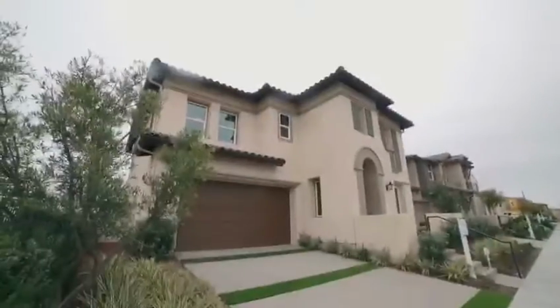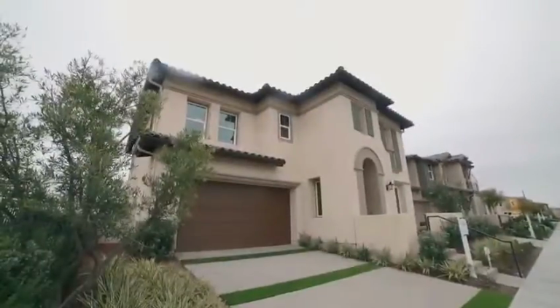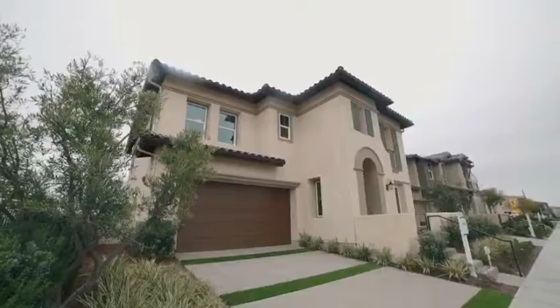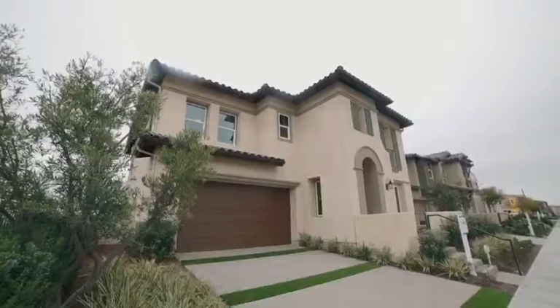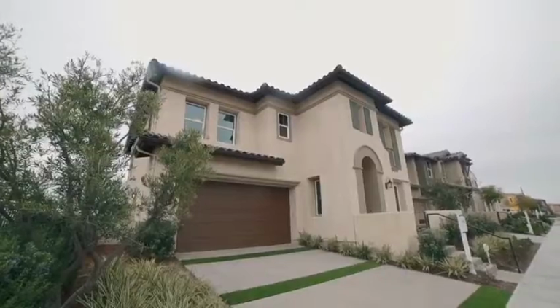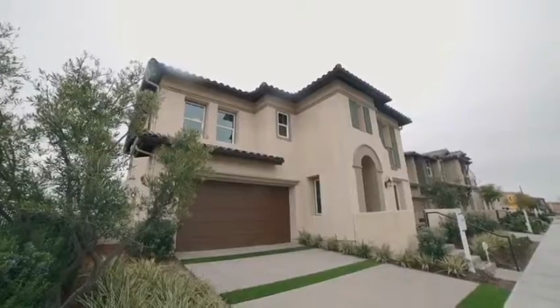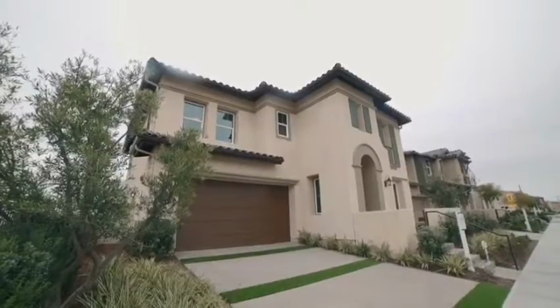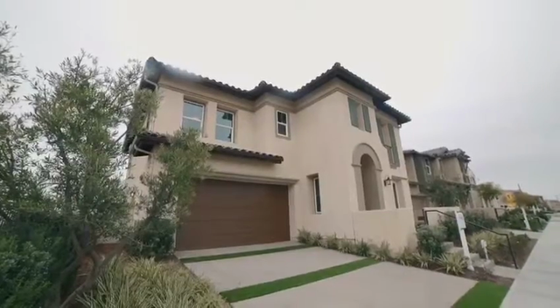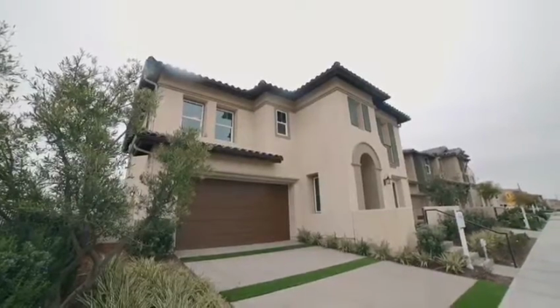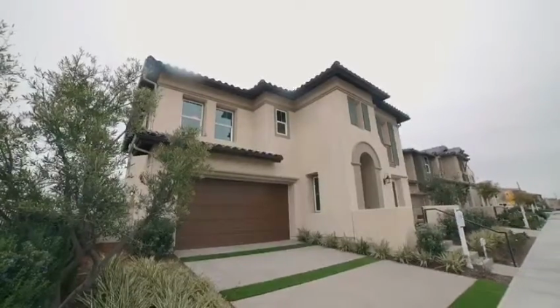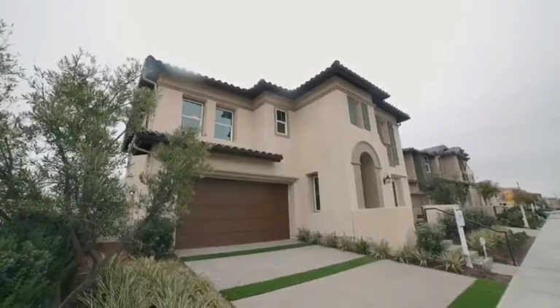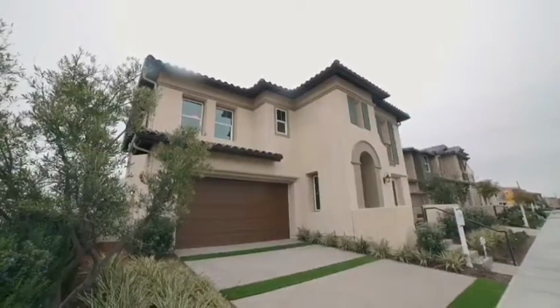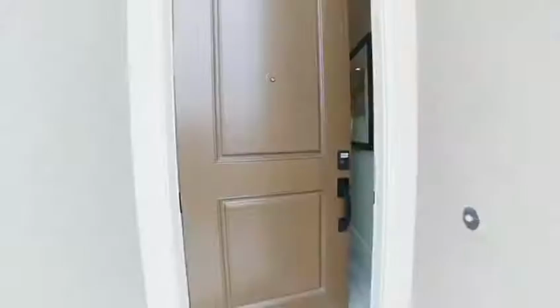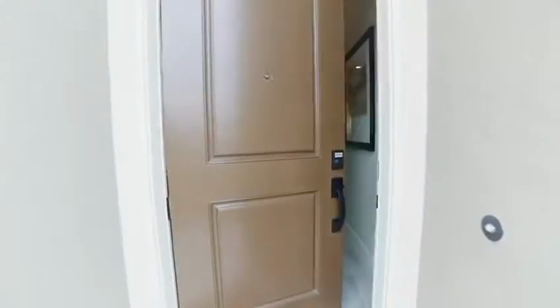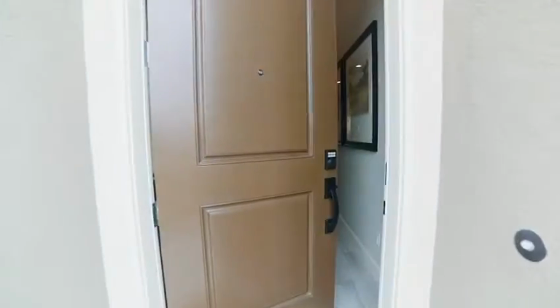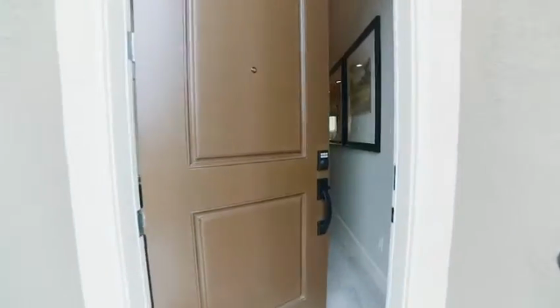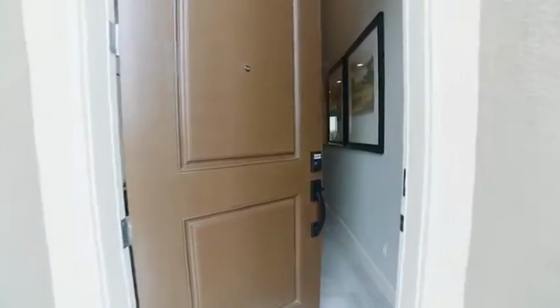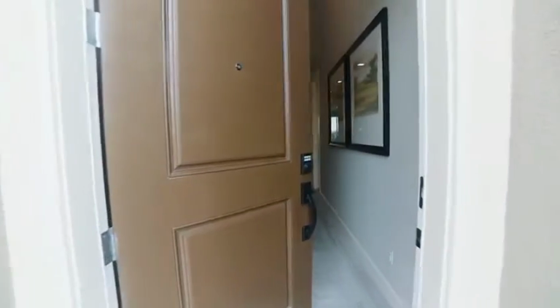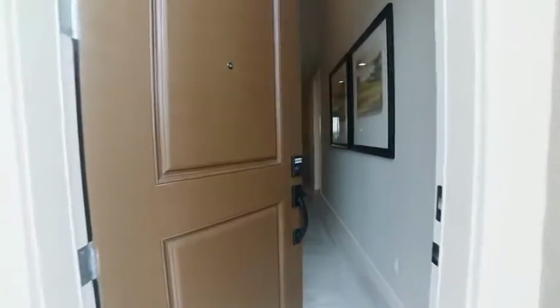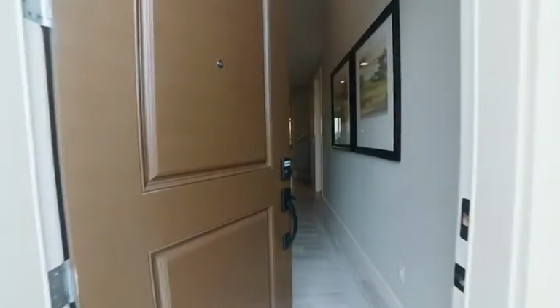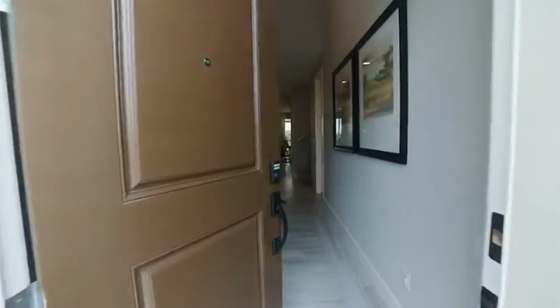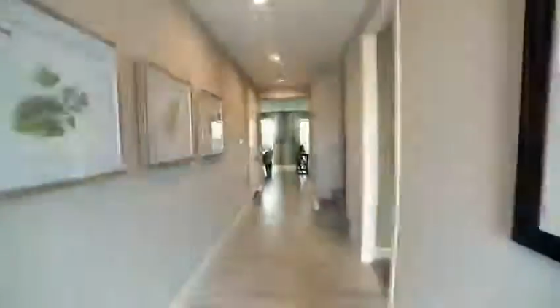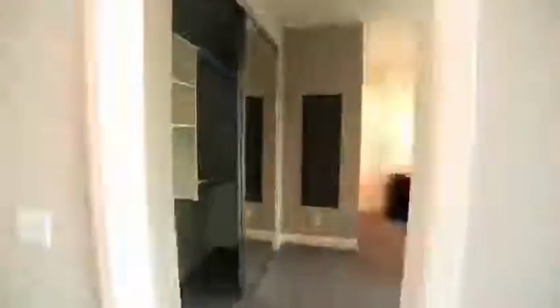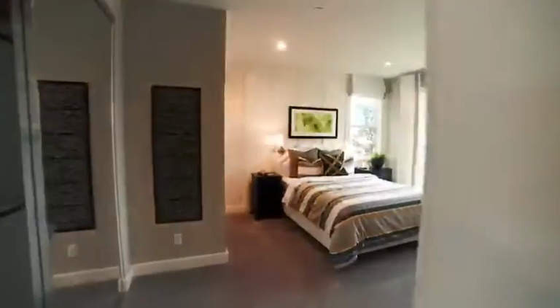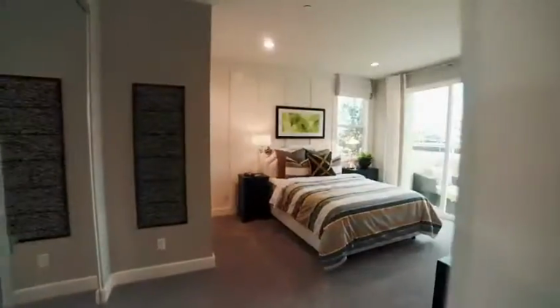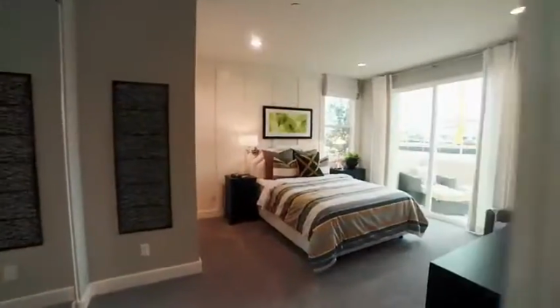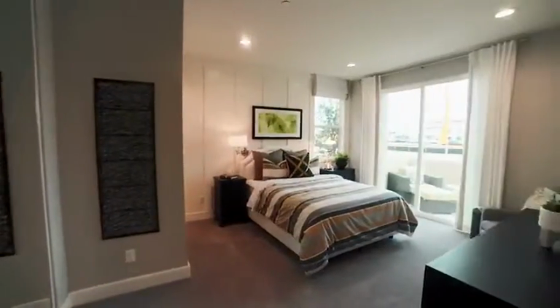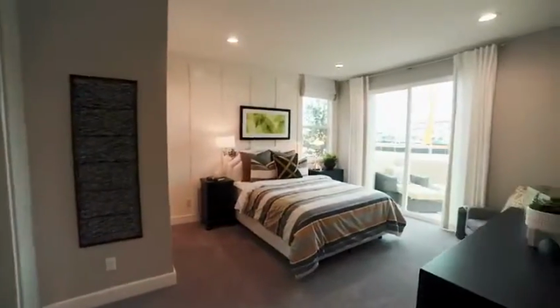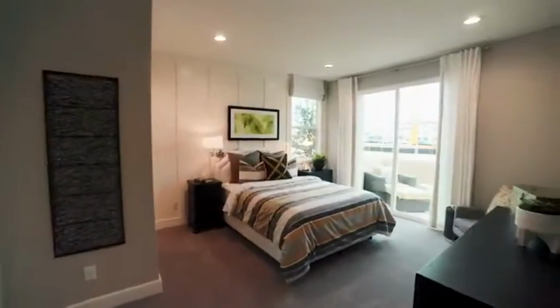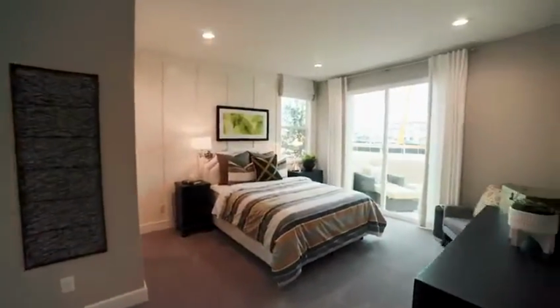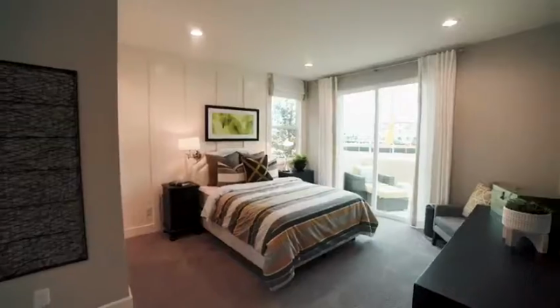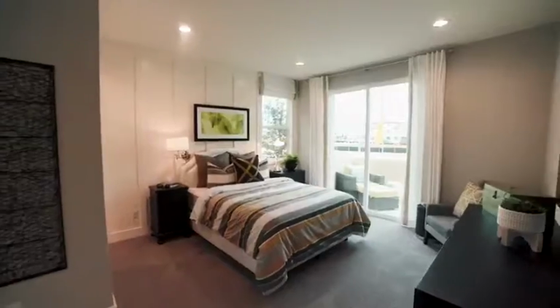Welcome to this brand new gem in Chula Vista, where everything is built brand new for you. Built by Cornerstone, called Cabria.